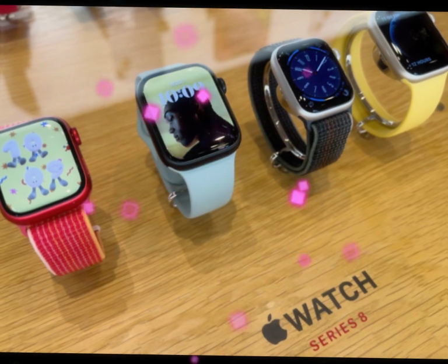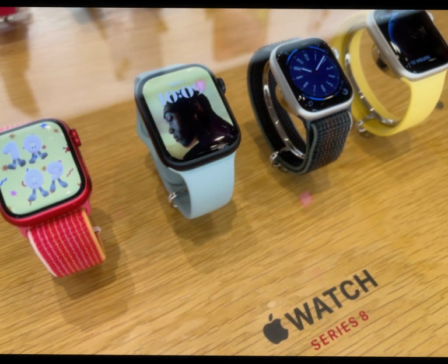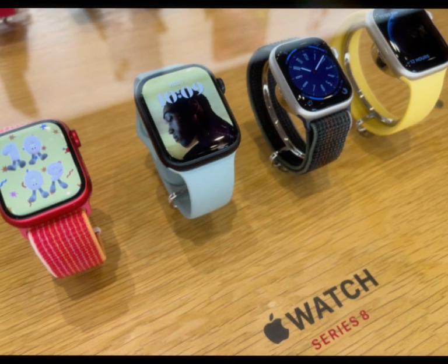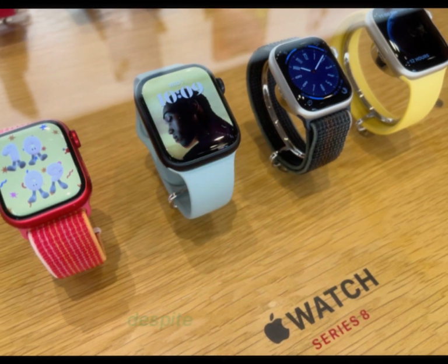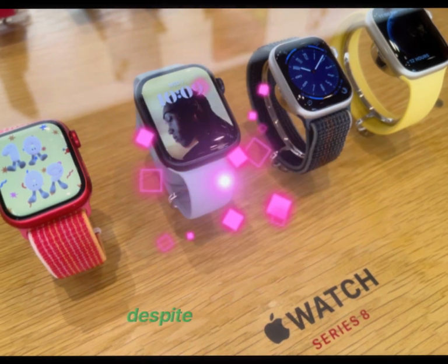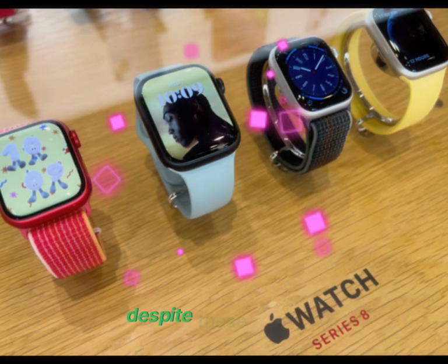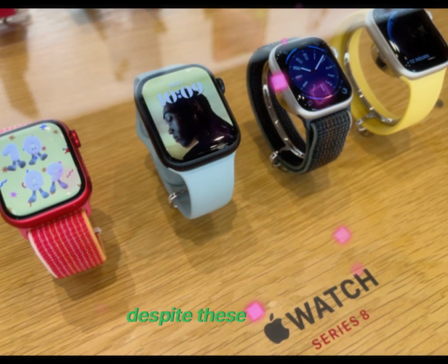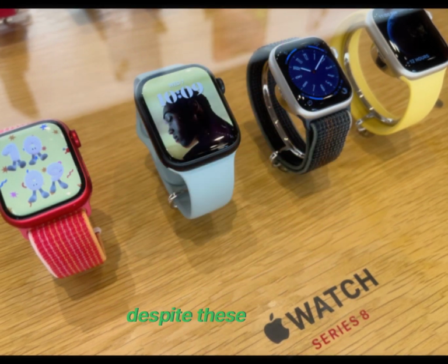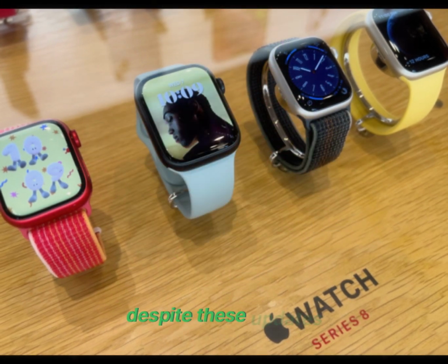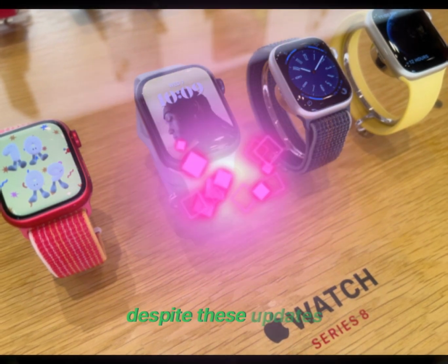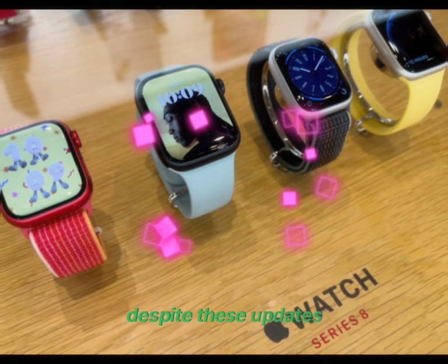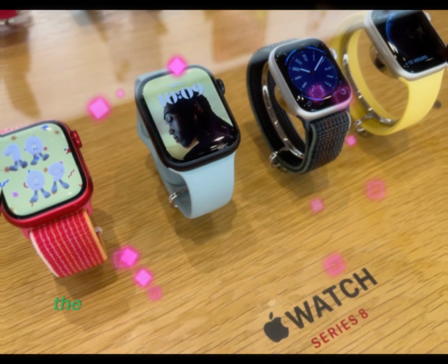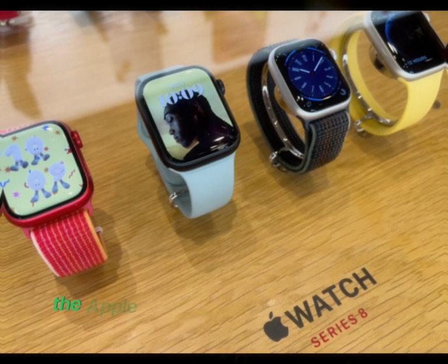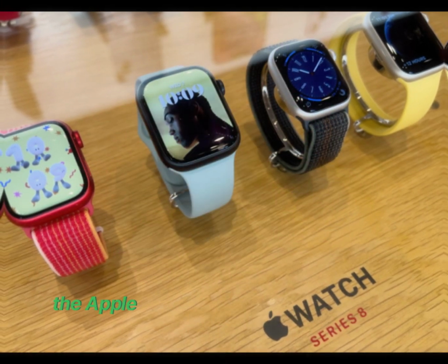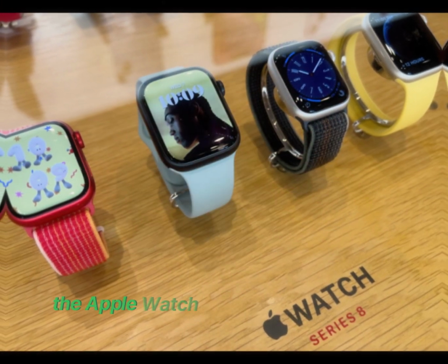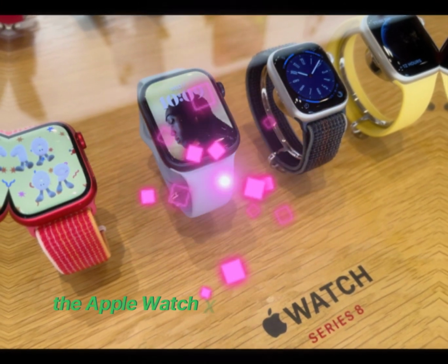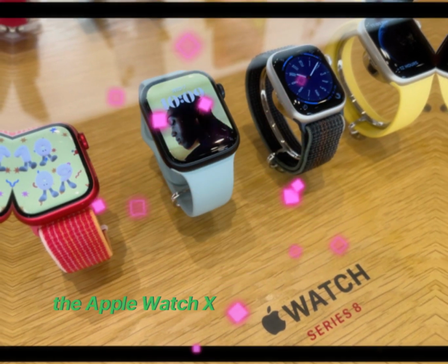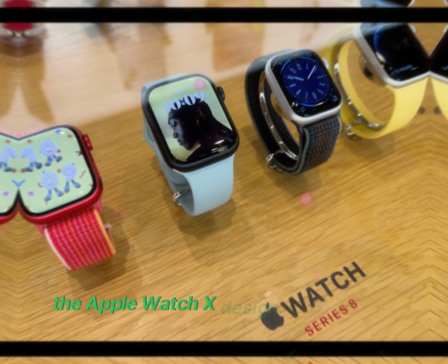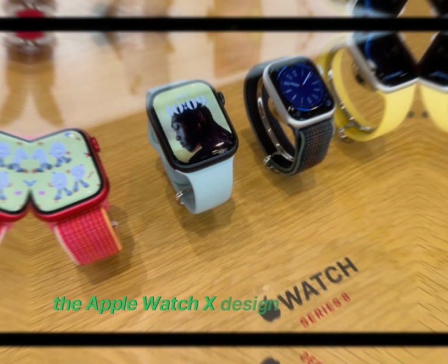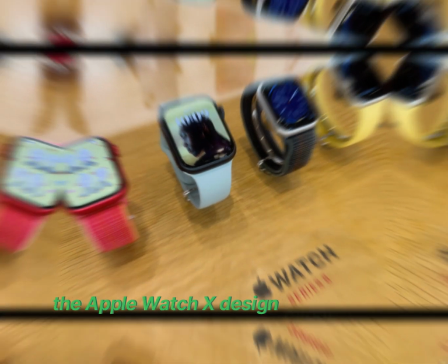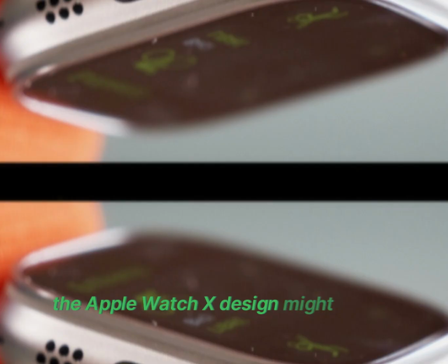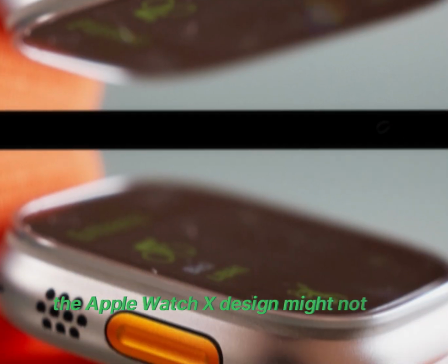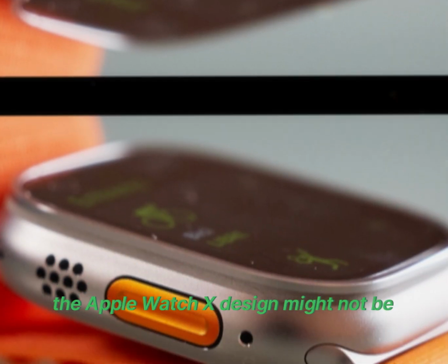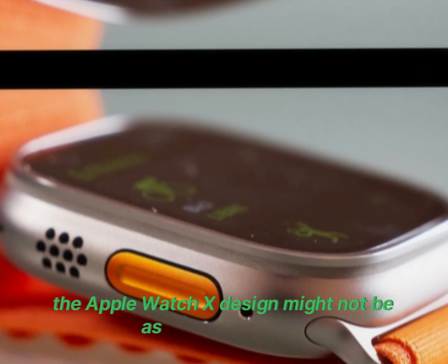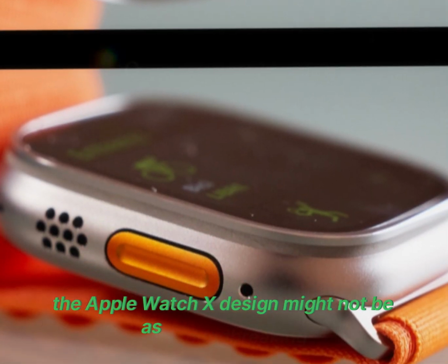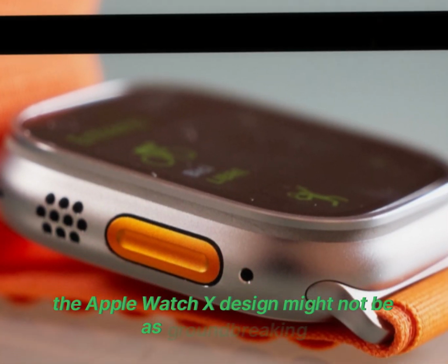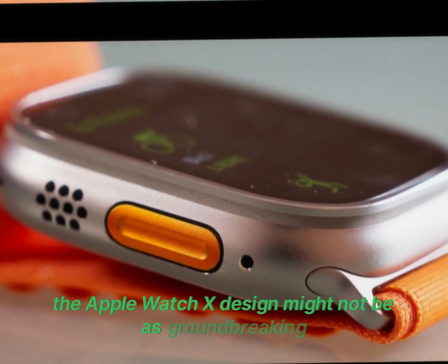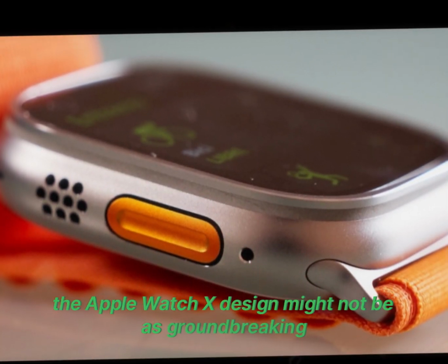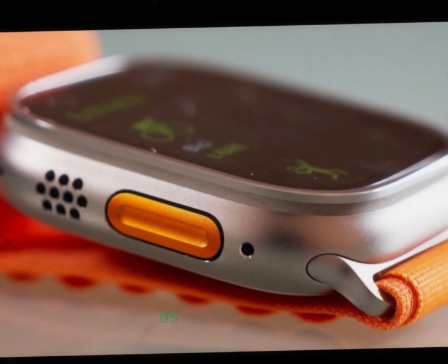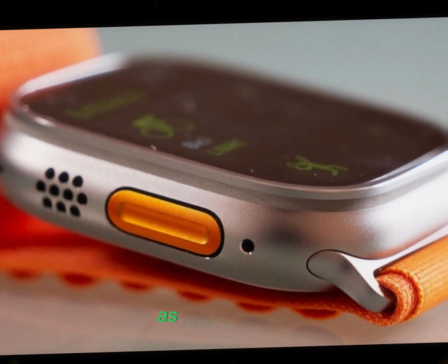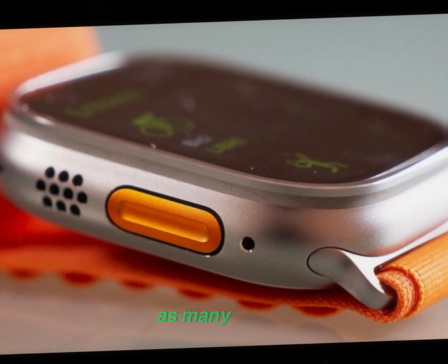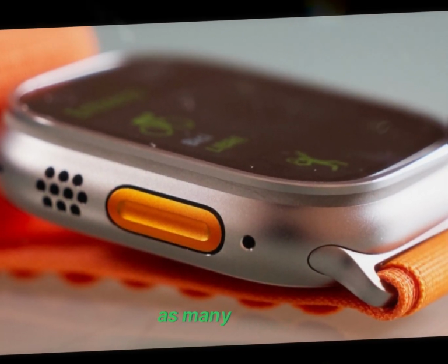Despite these updates, the Apple Watch X design might not be as groundbreaking as many hoped.